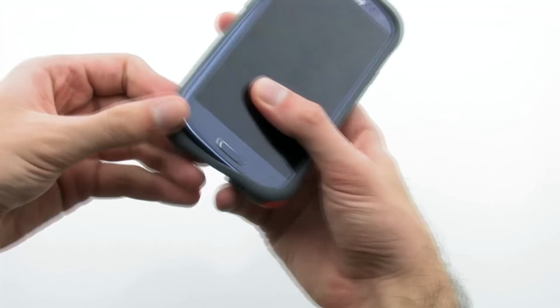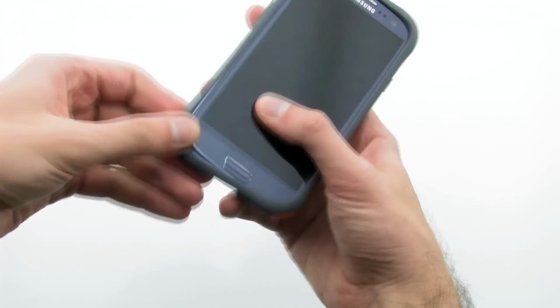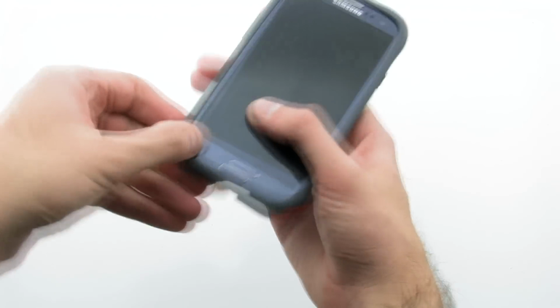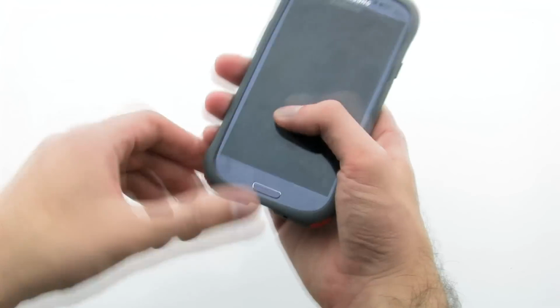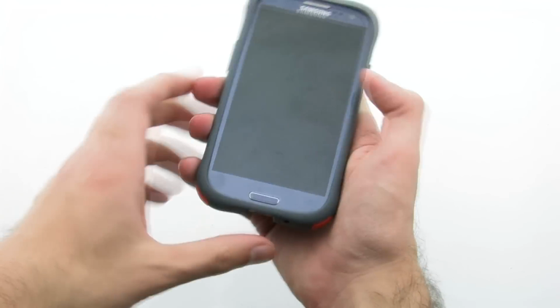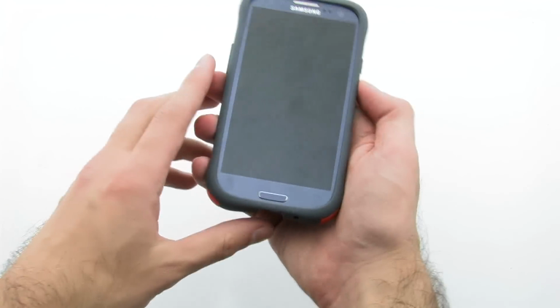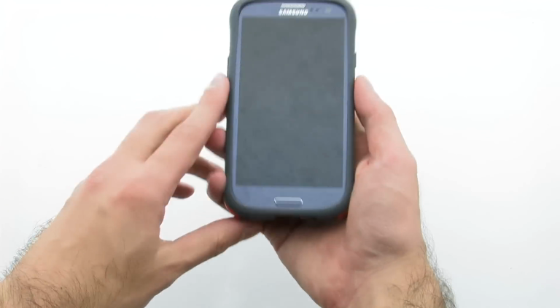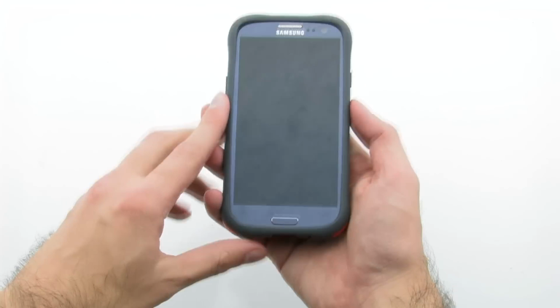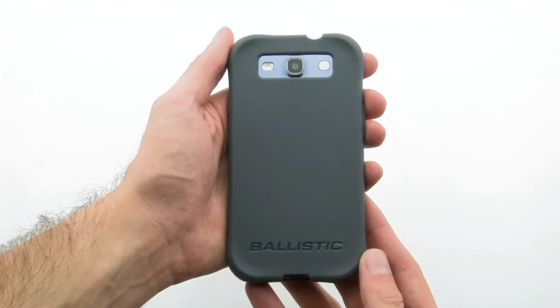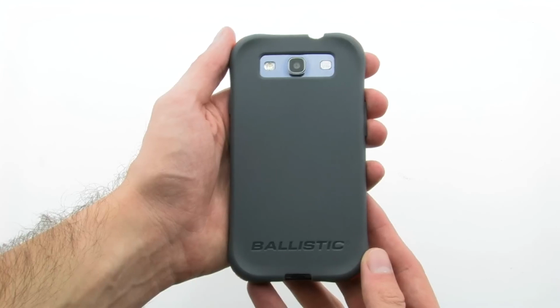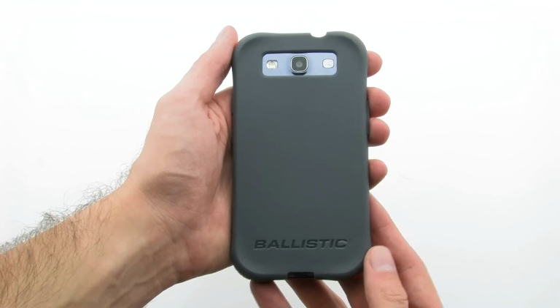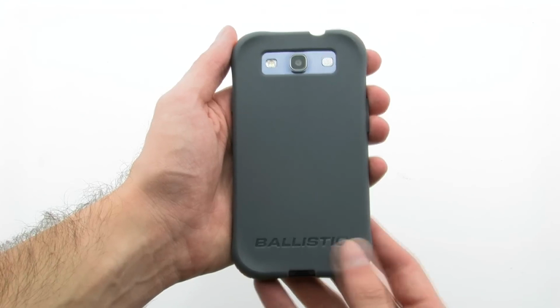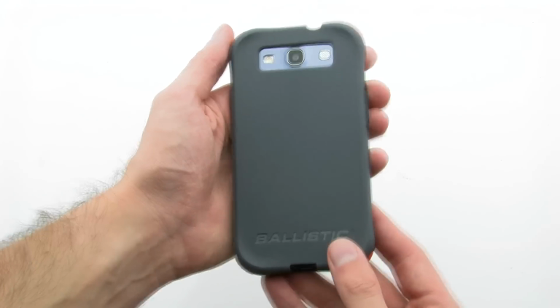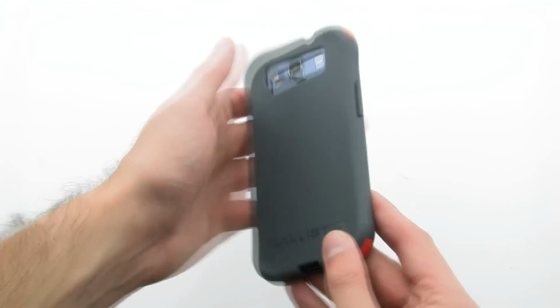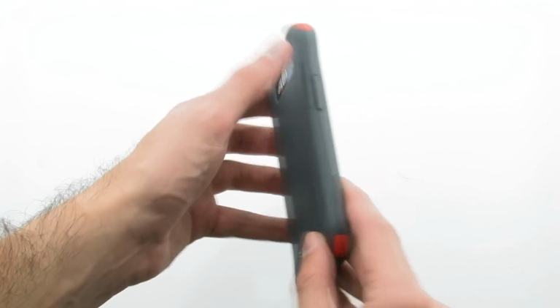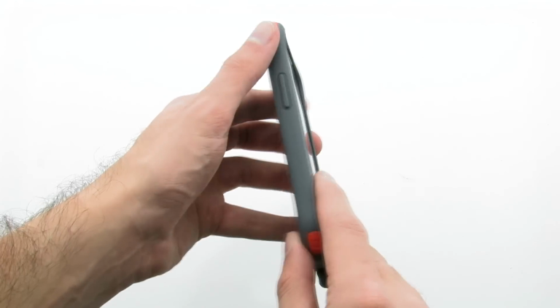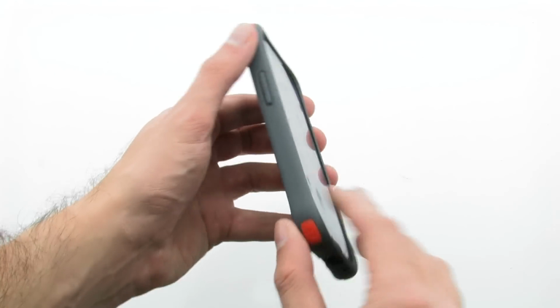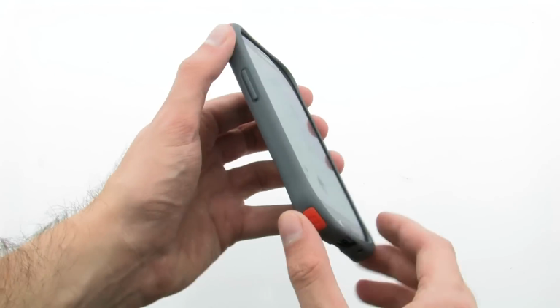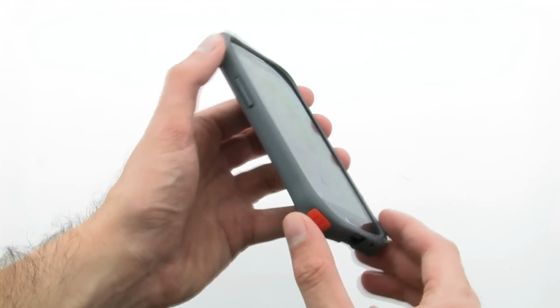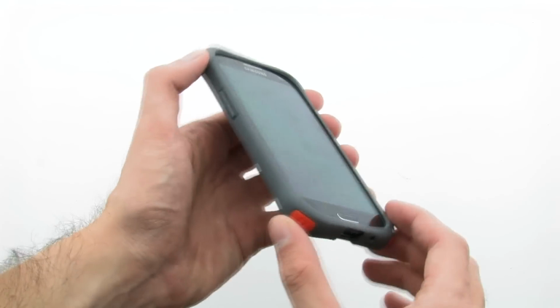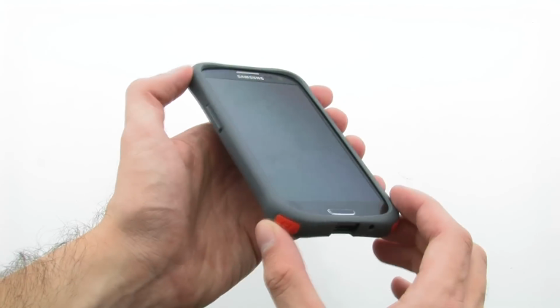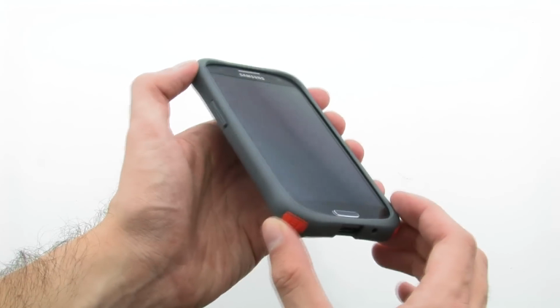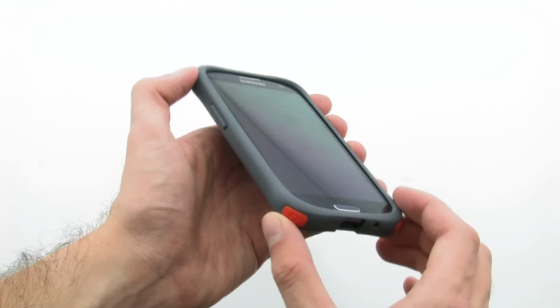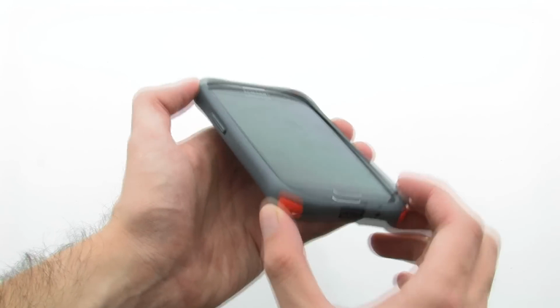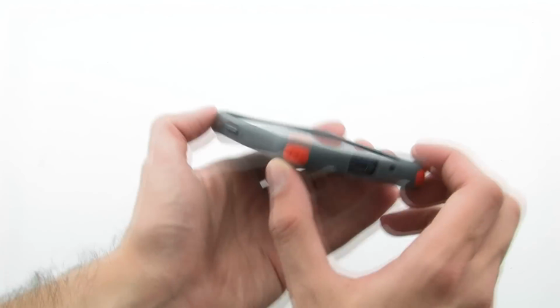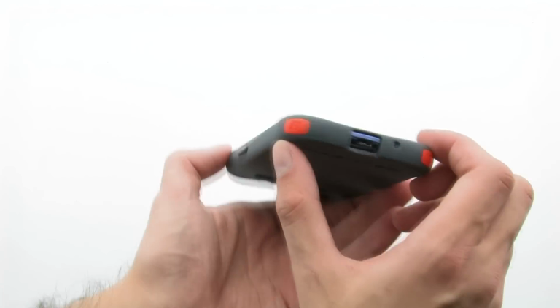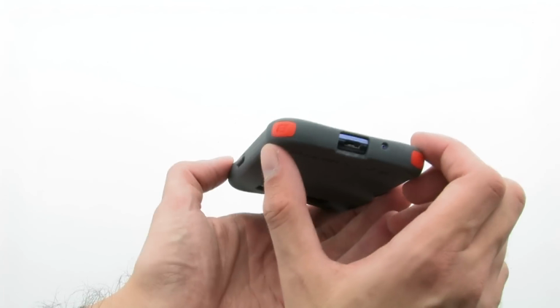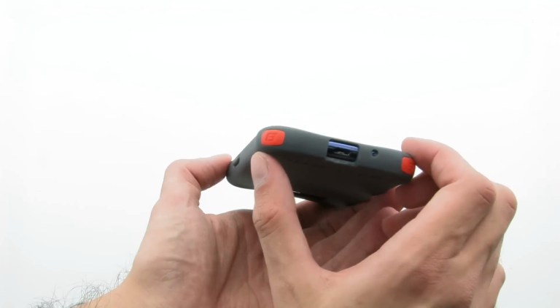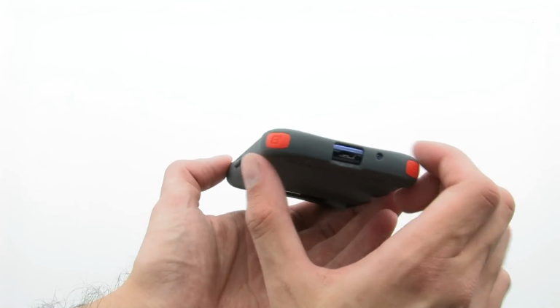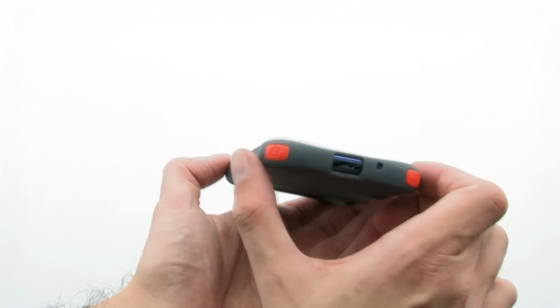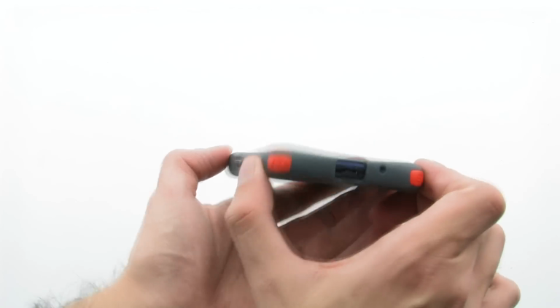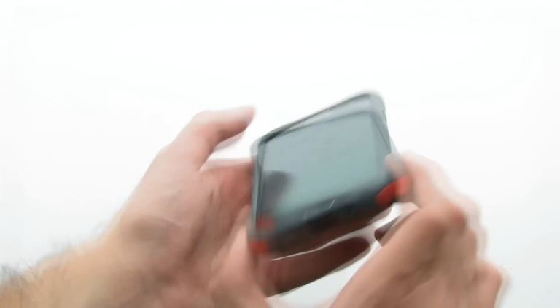The case provides quality protection with customization, thanks to the included color choices for the ultra-protective bumpers.